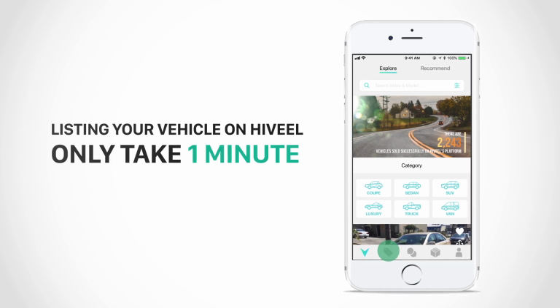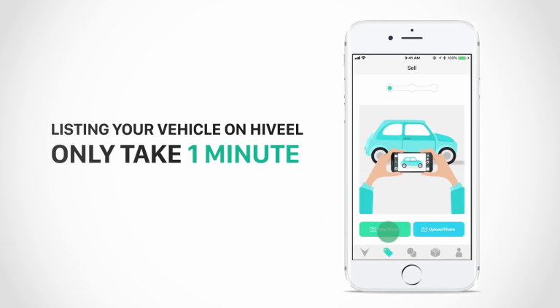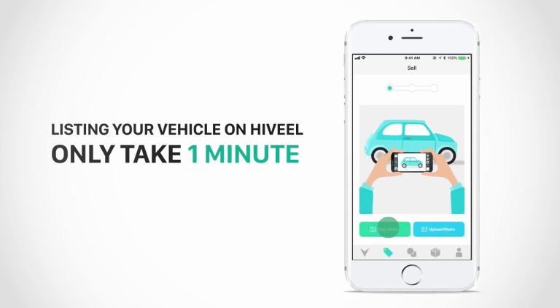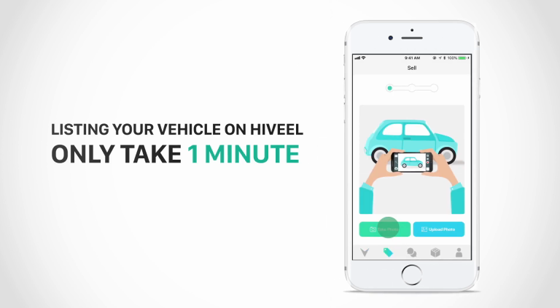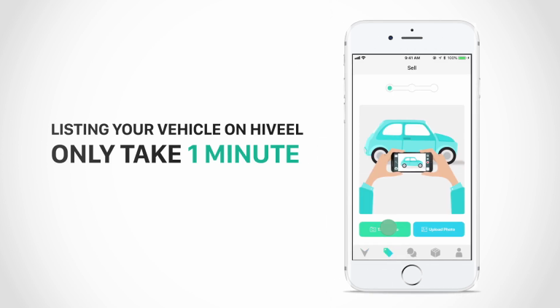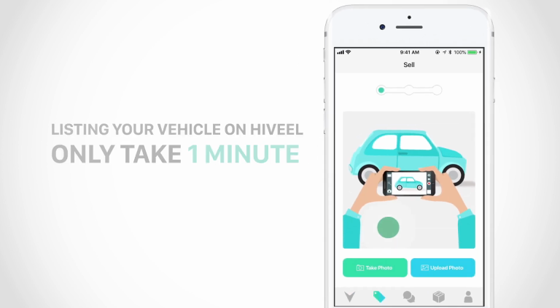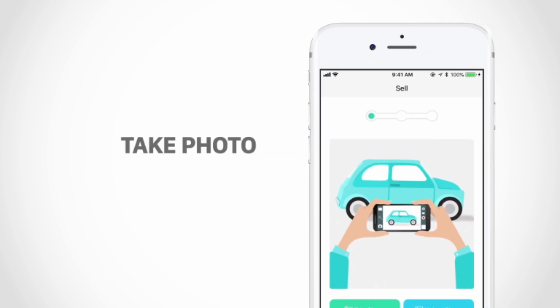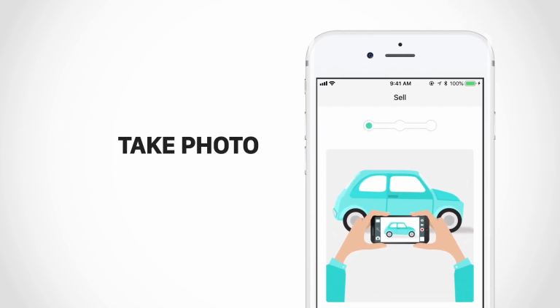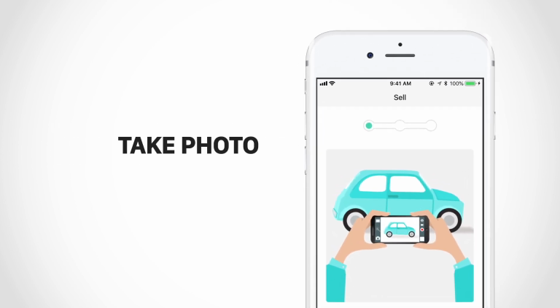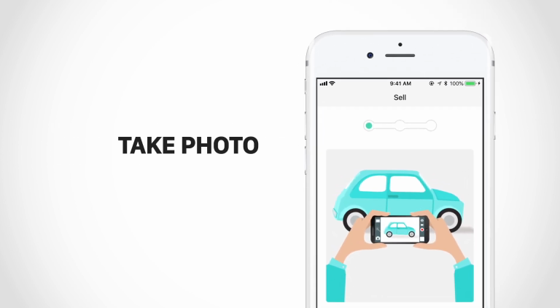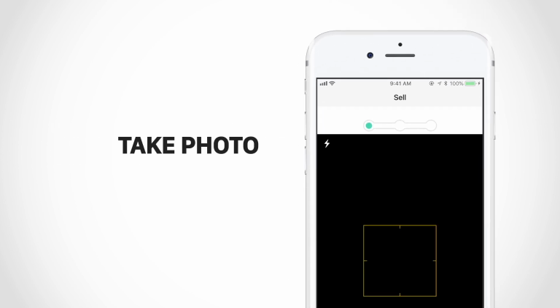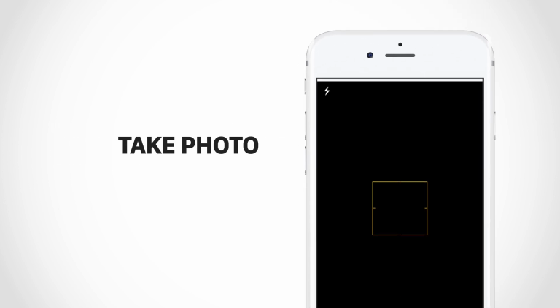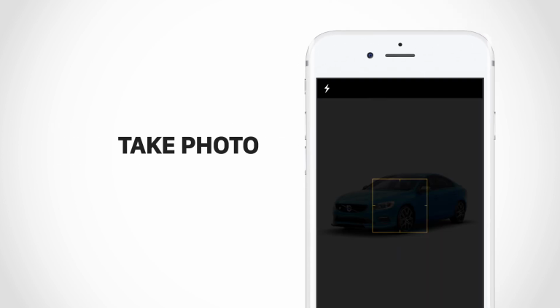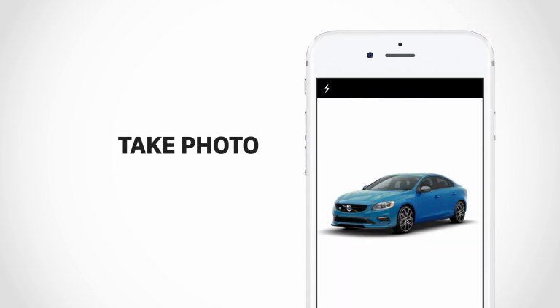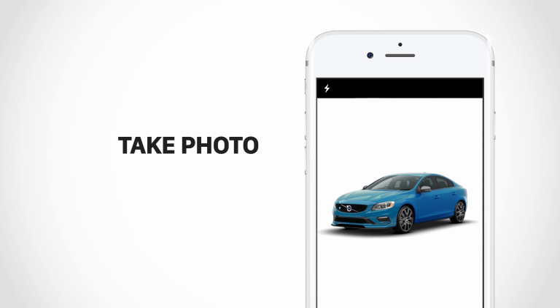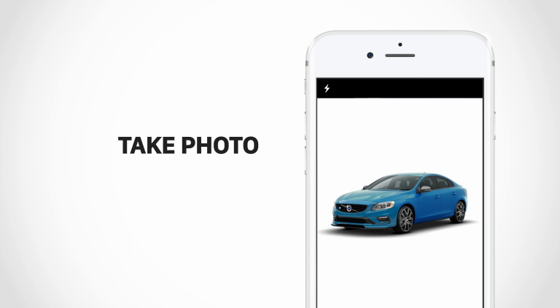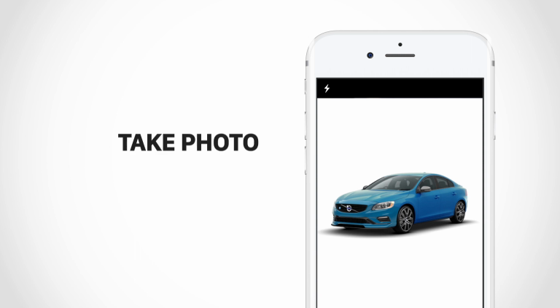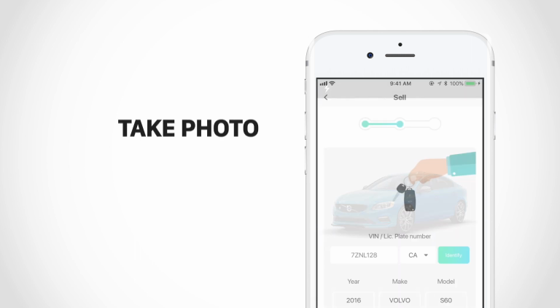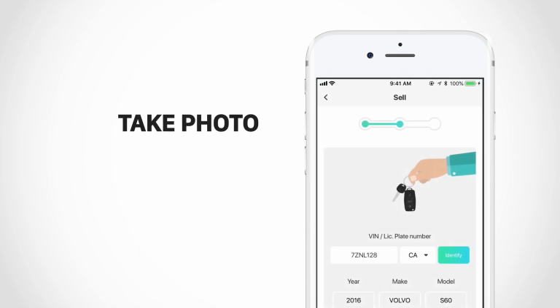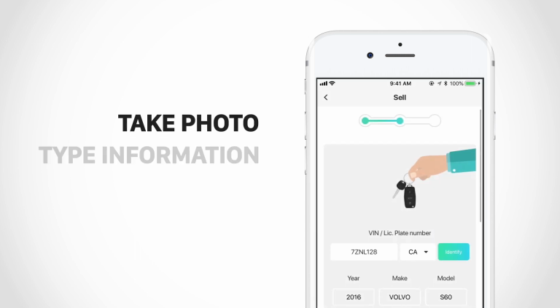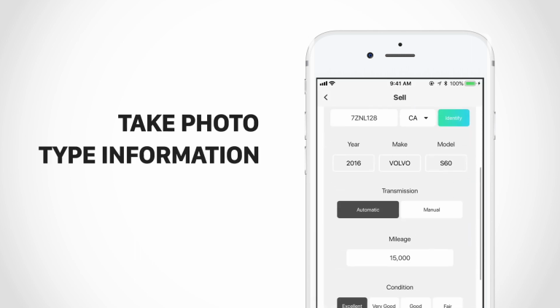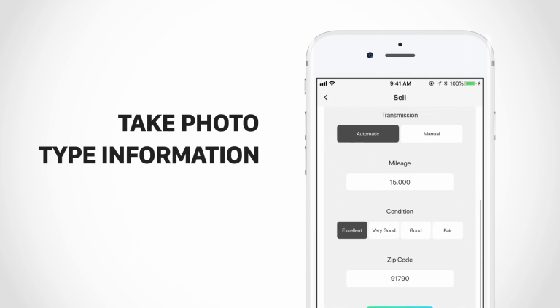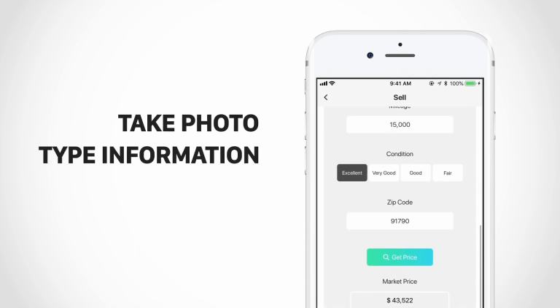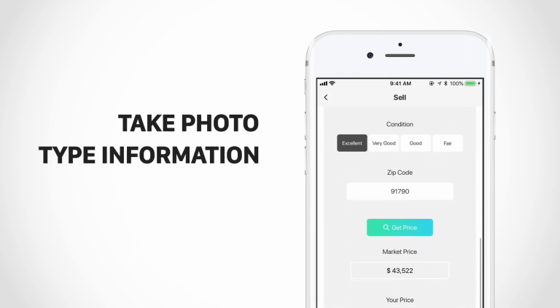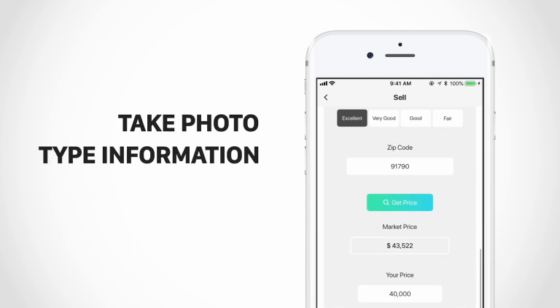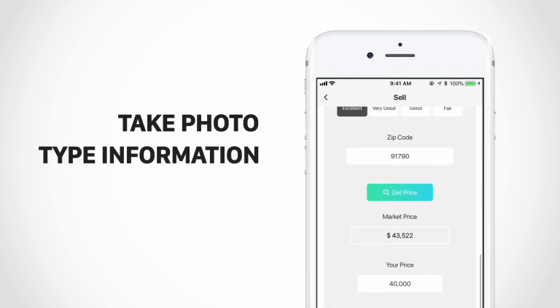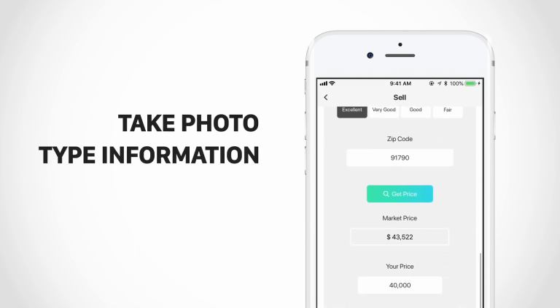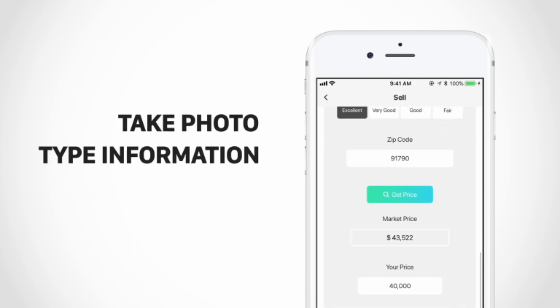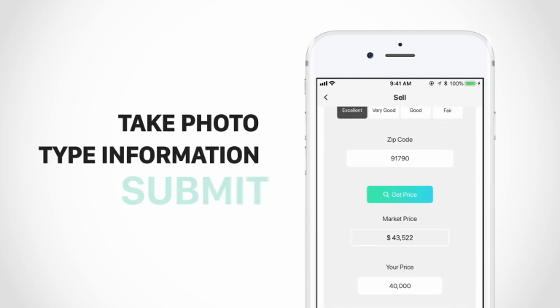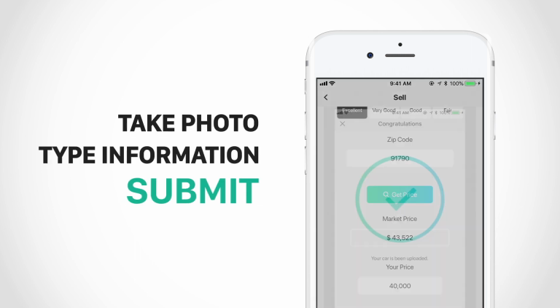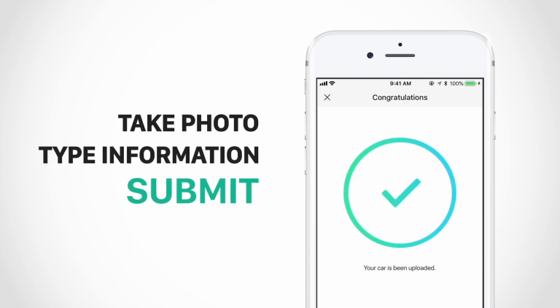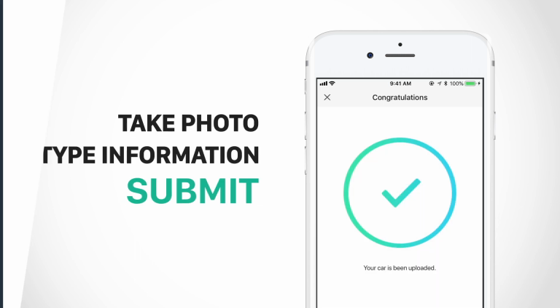First step, take a photo. Then type detailed car information and submit.